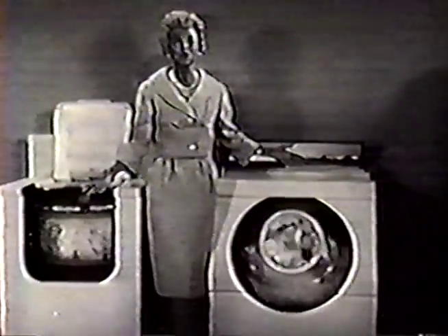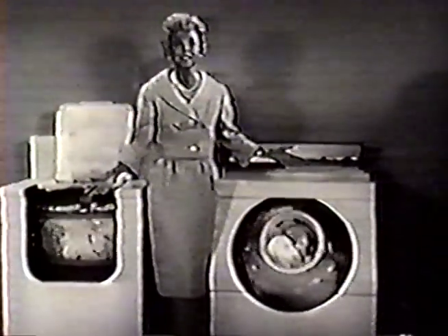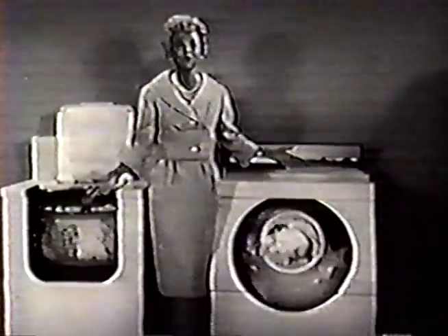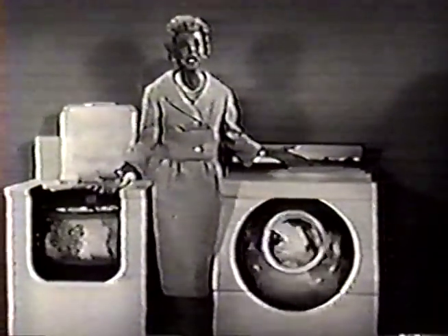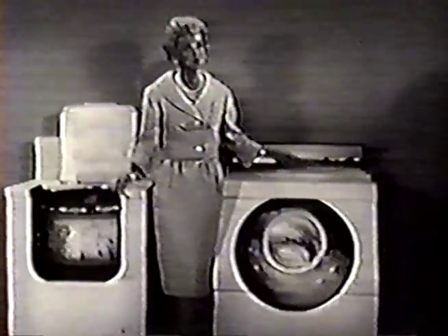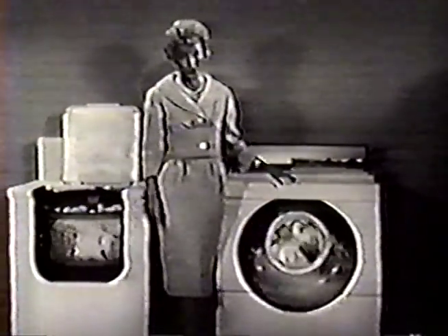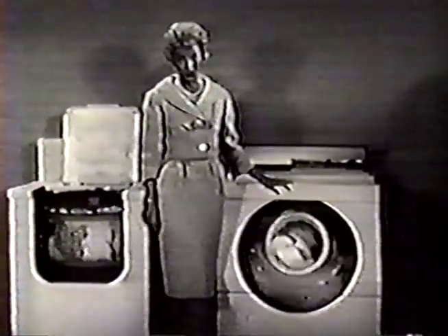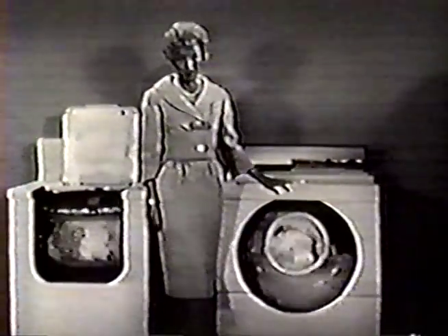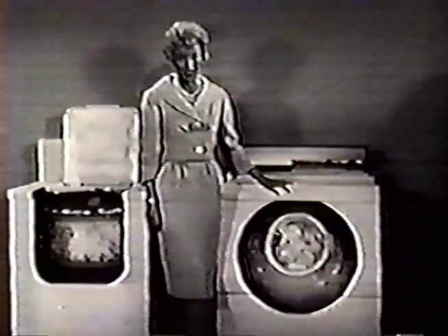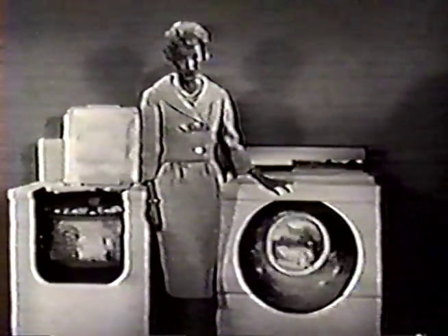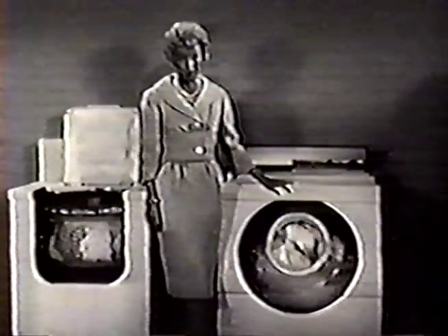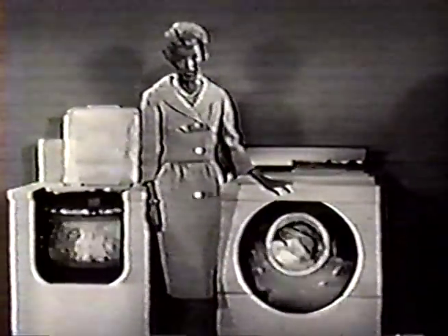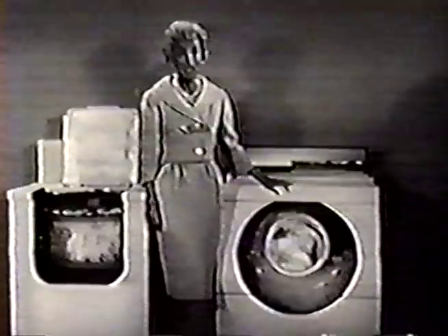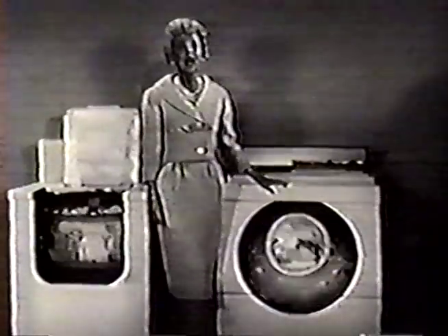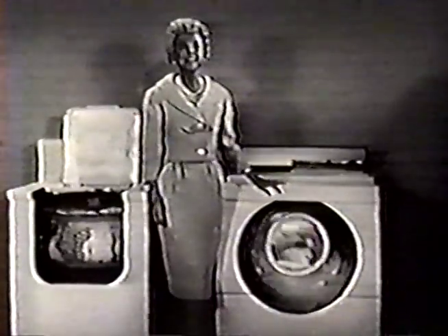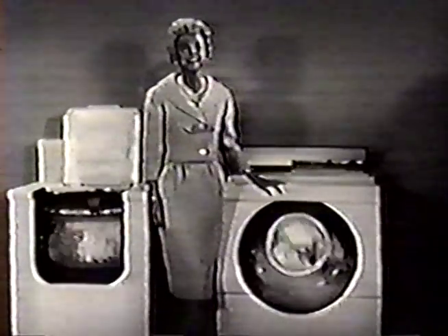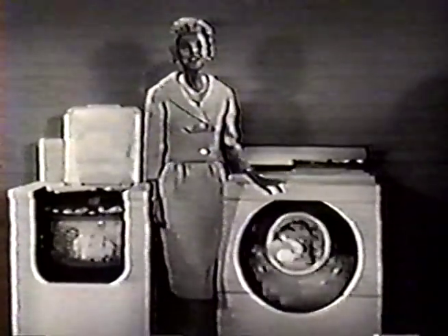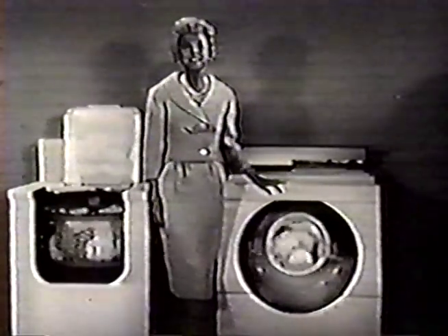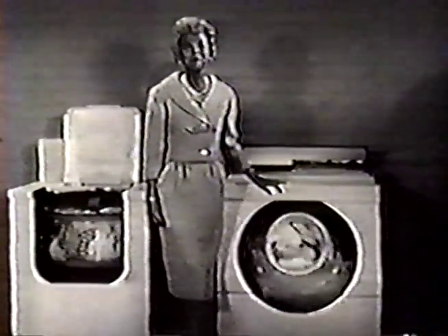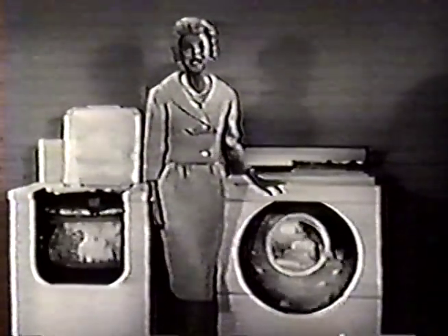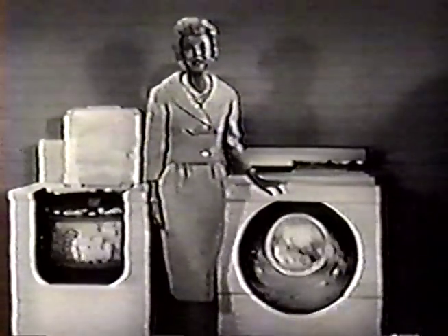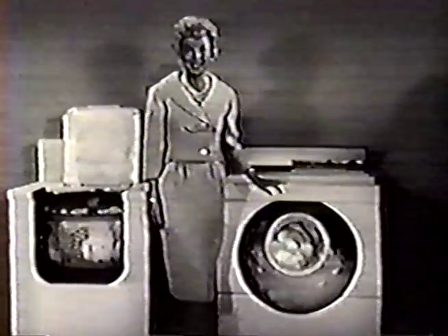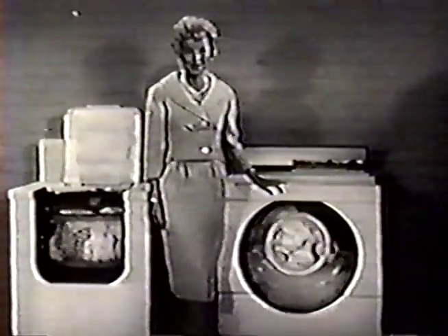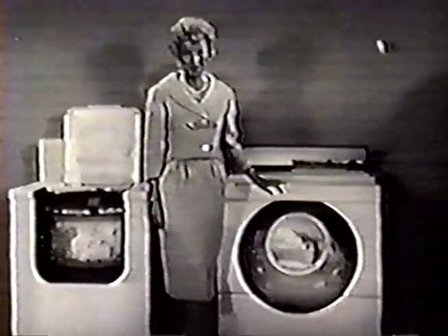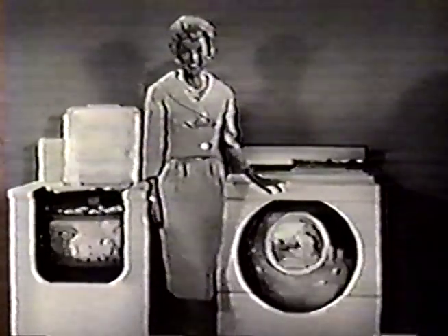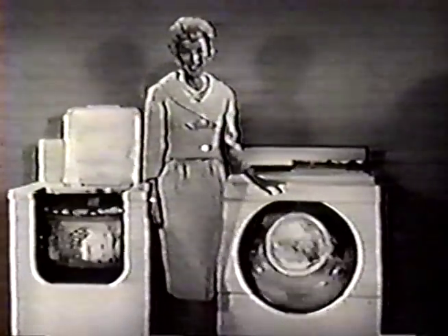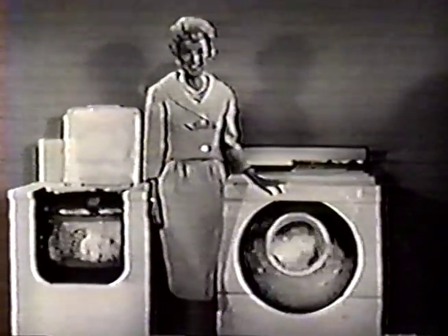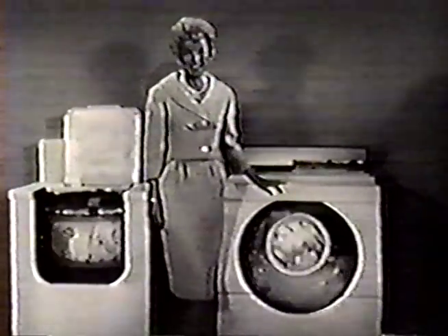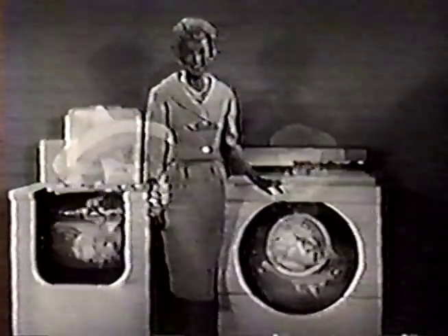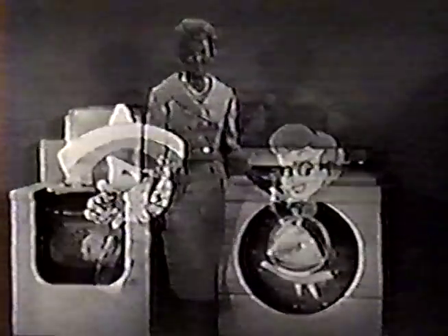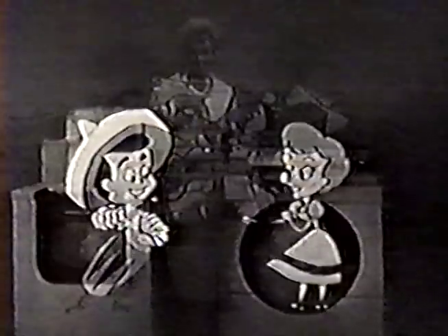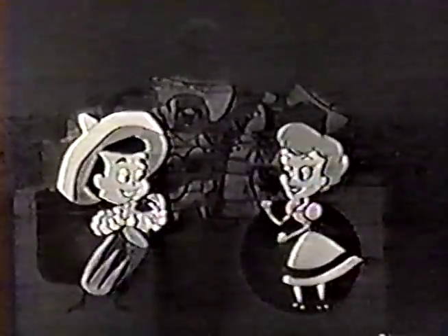Which machine will wash your clothes cleaner? You judge for yourself. I'm sure you'll buy a laundromat — and just see what's happening now at your Westinghouse dealer.